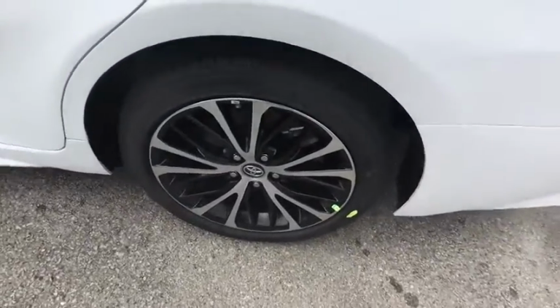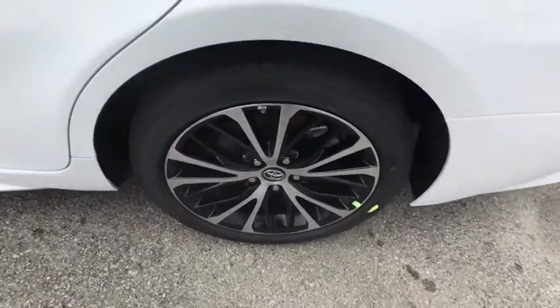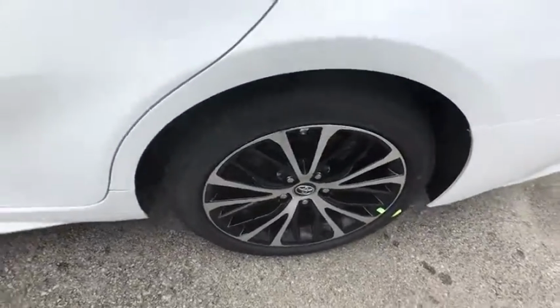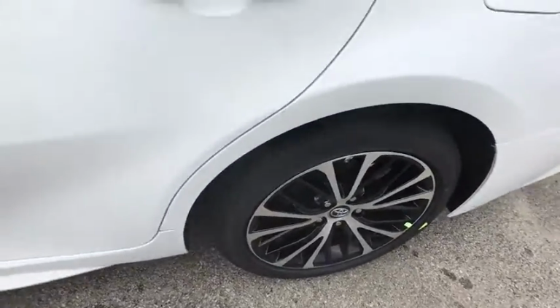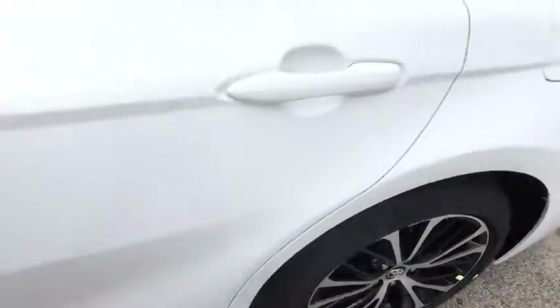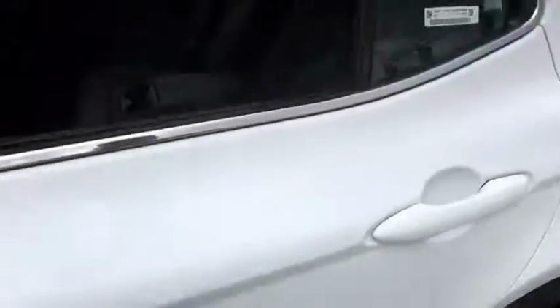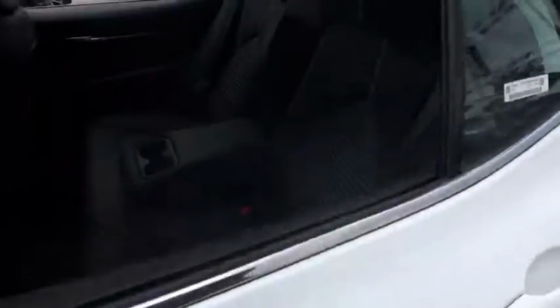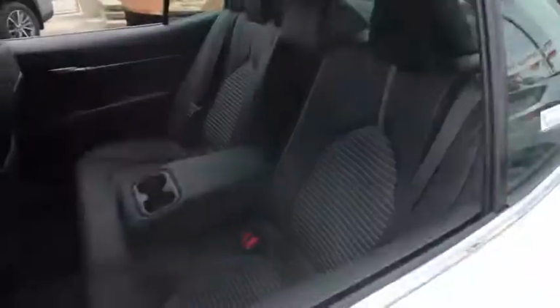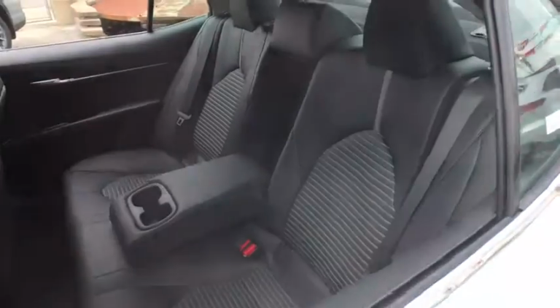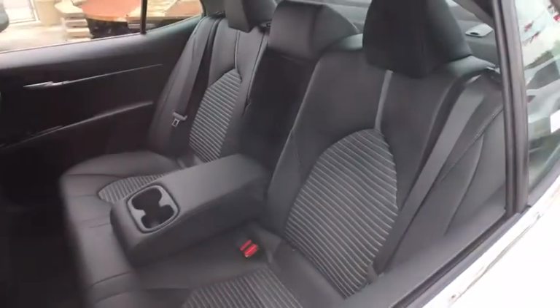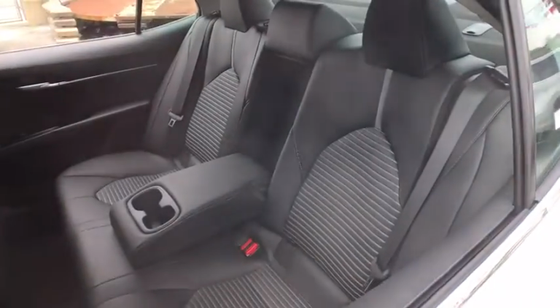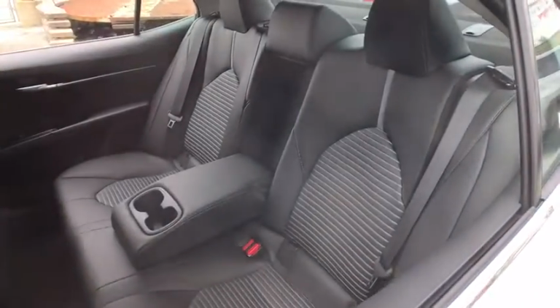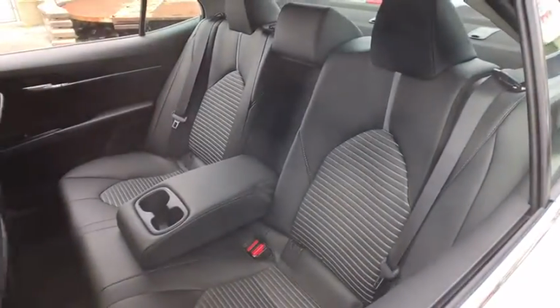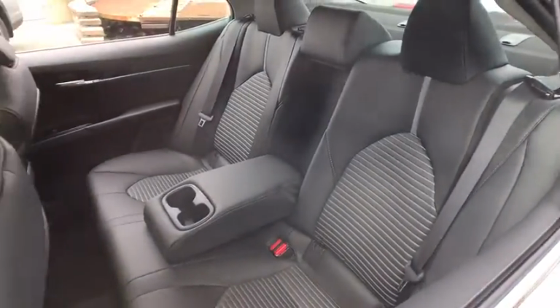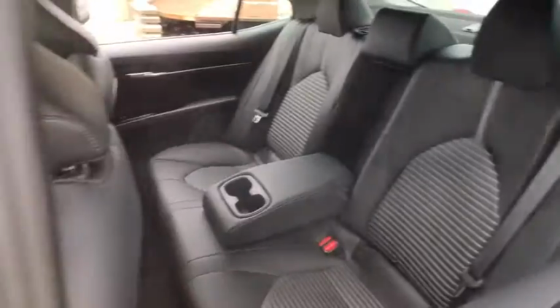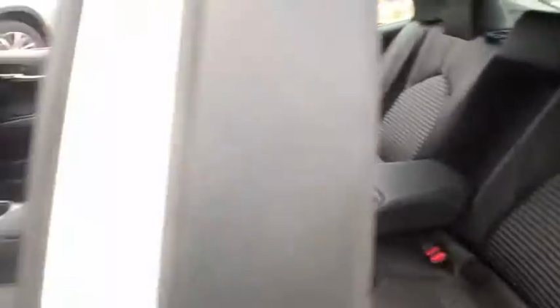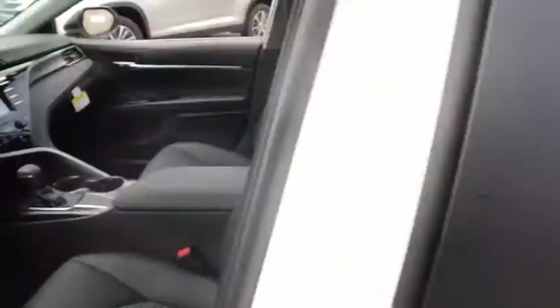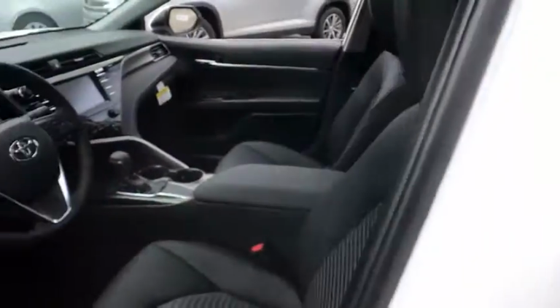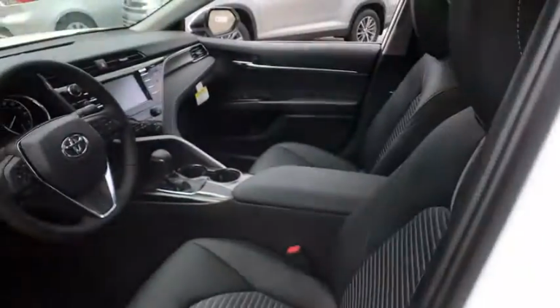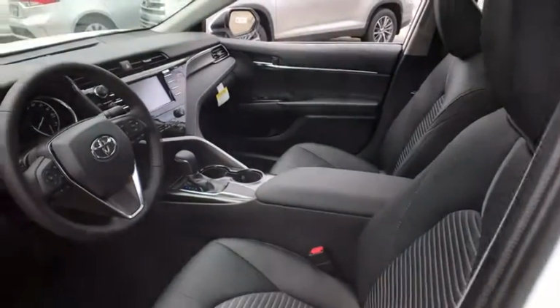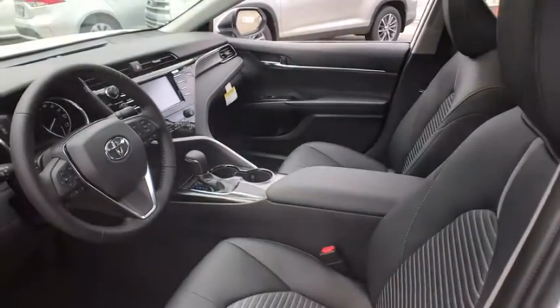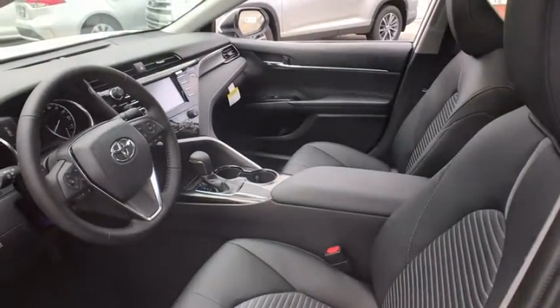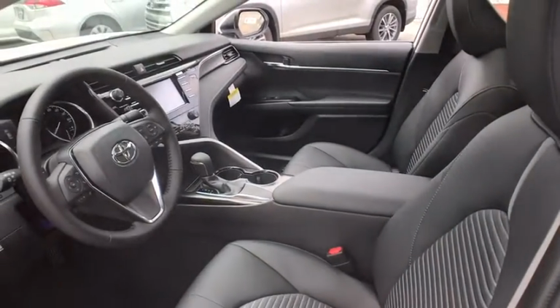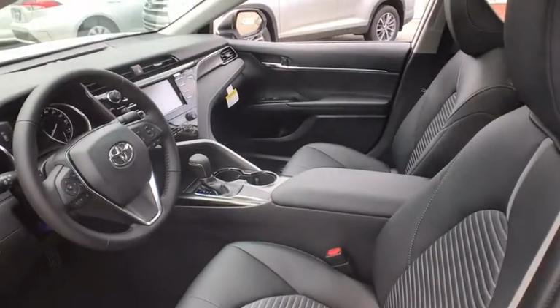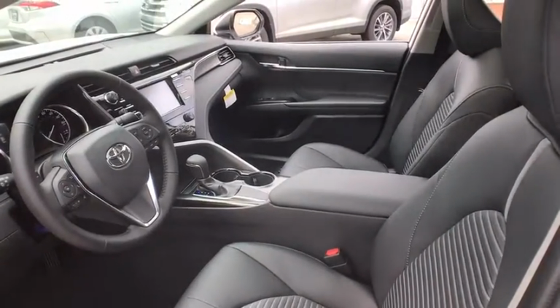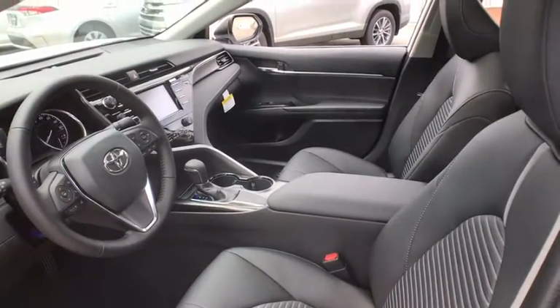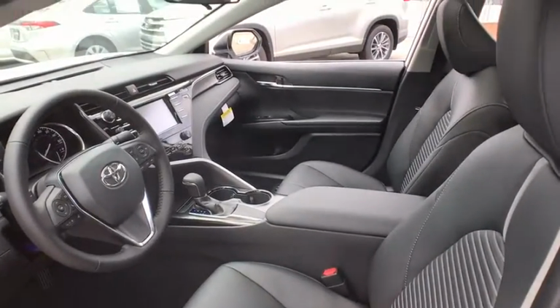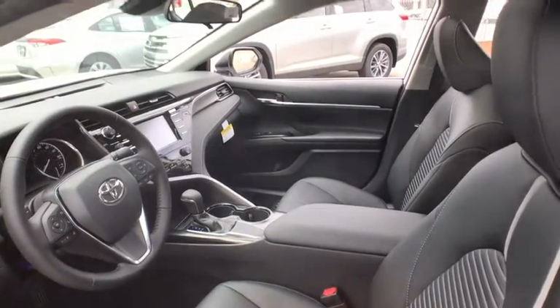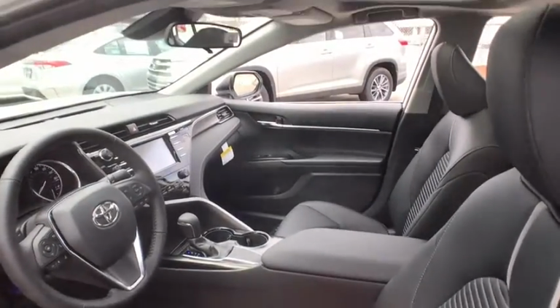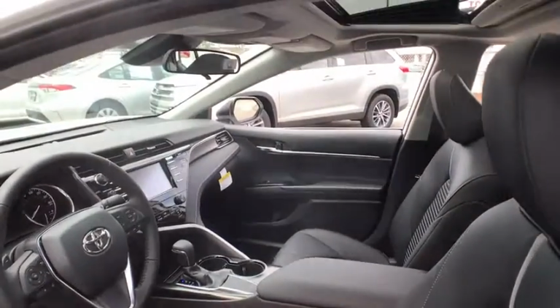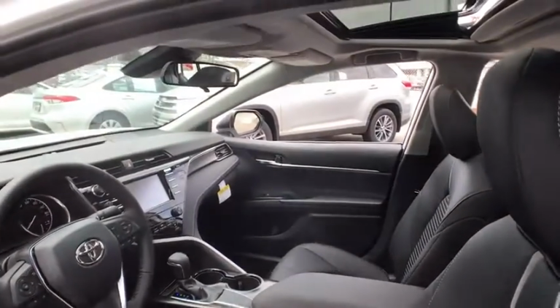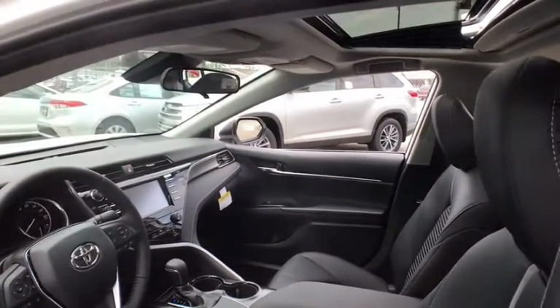Aluminum wheels. Cruise control. Front wheel drive. Climate control. AM FM stereo radio. Rear defrost. Power door locks.